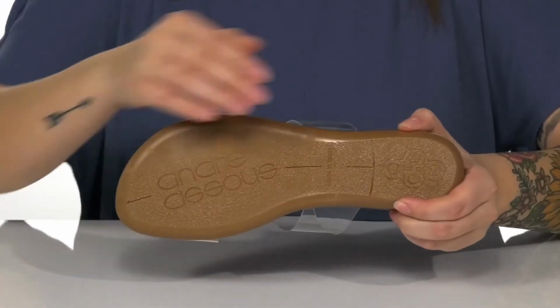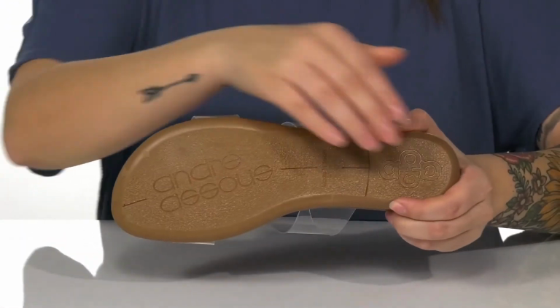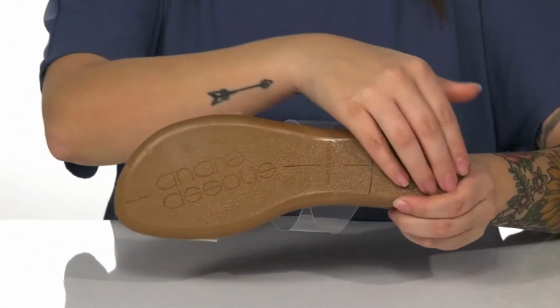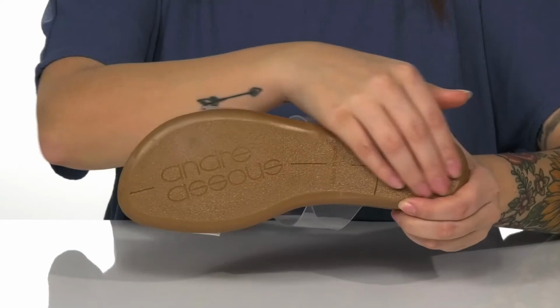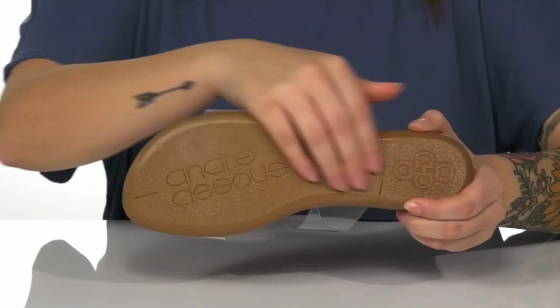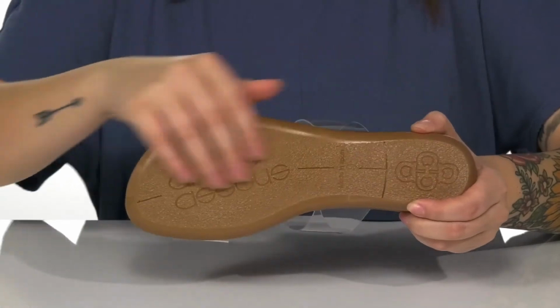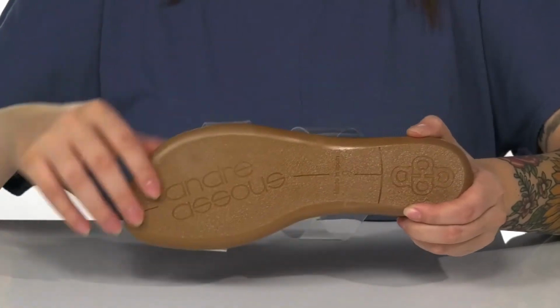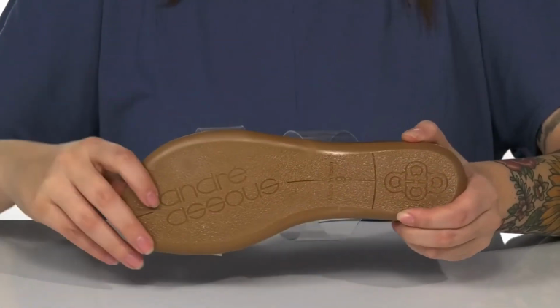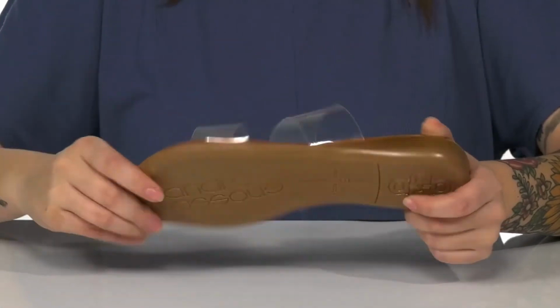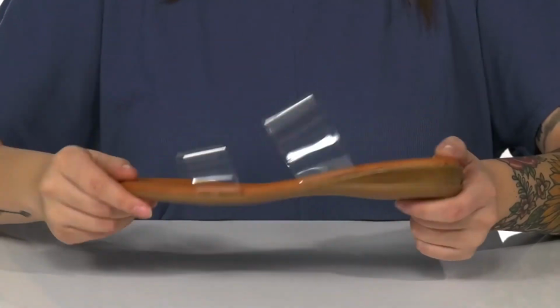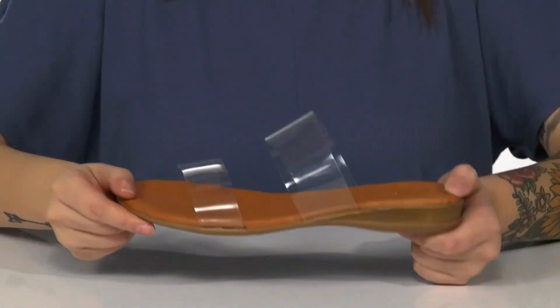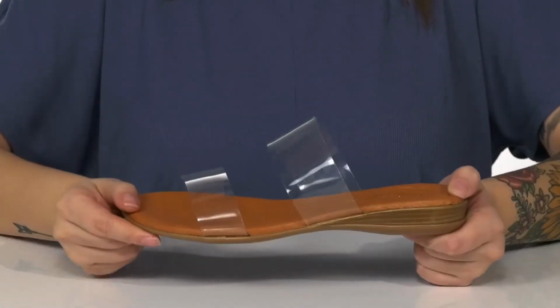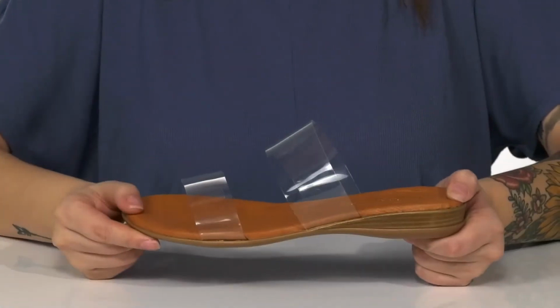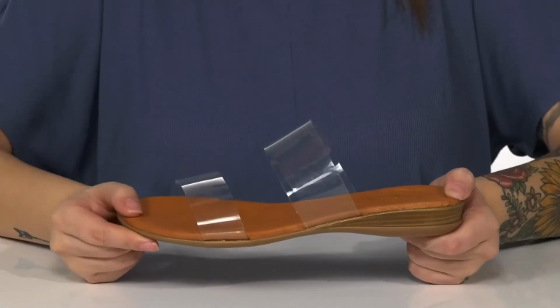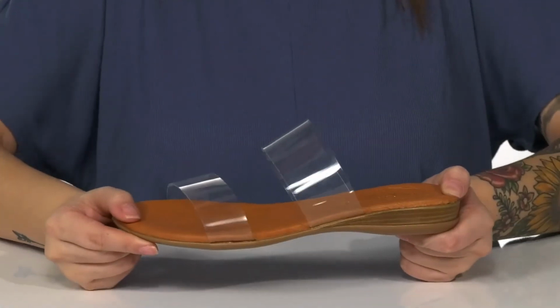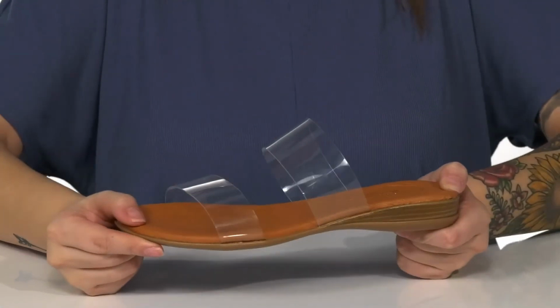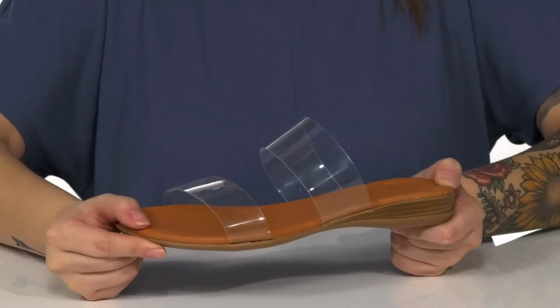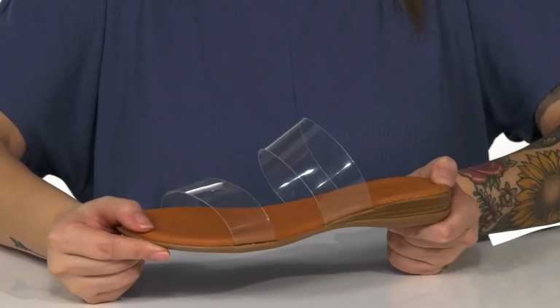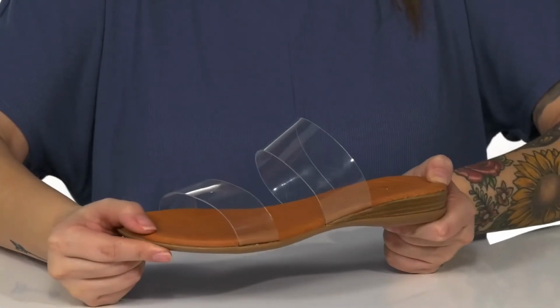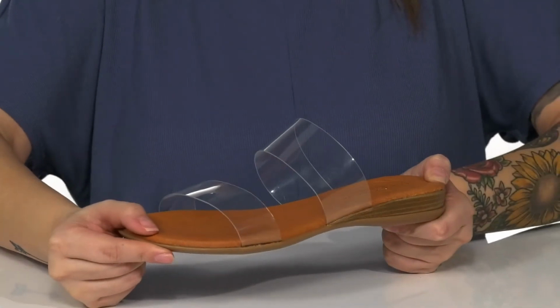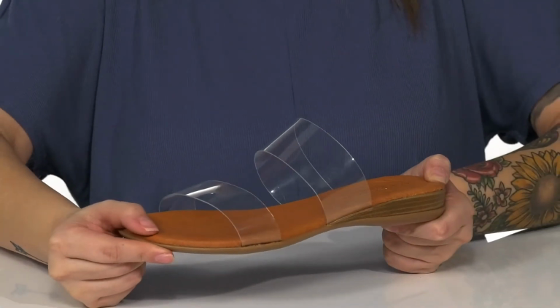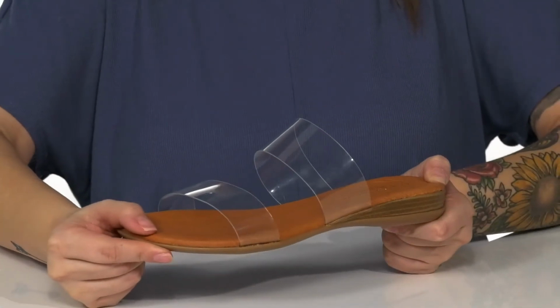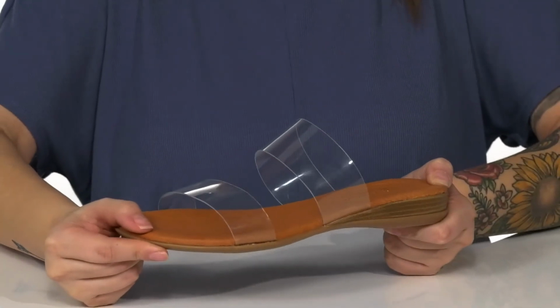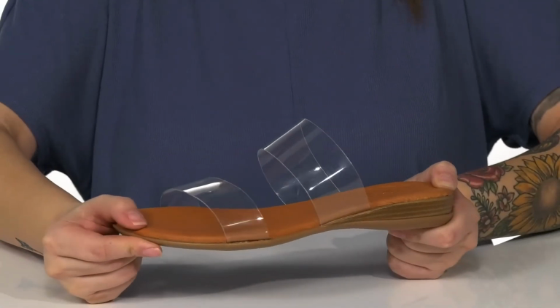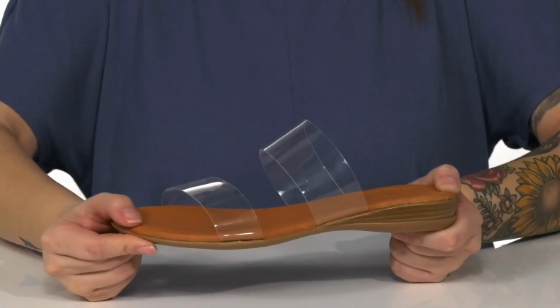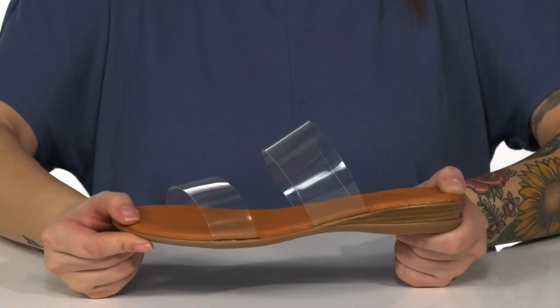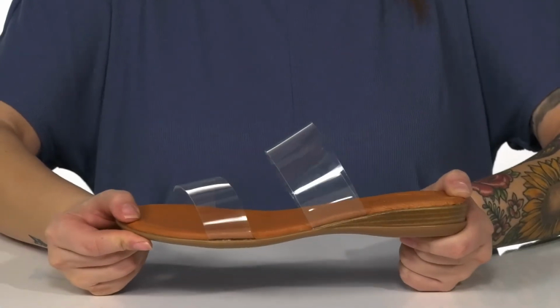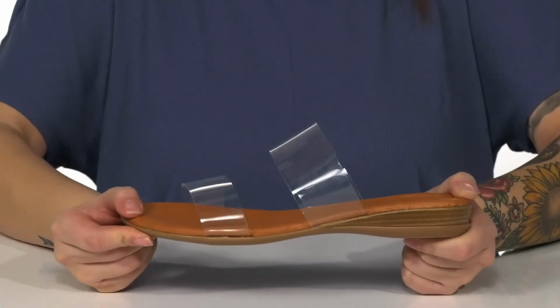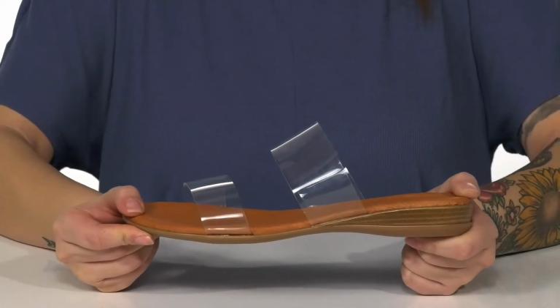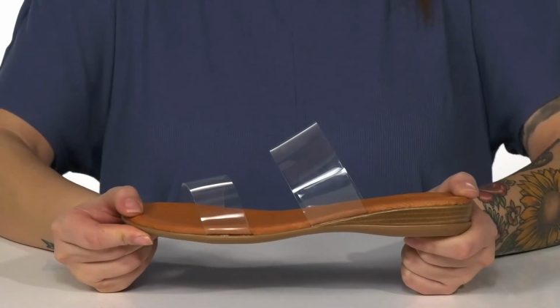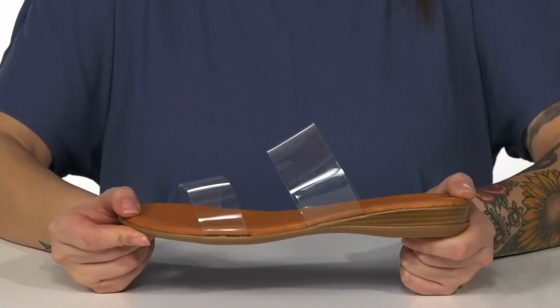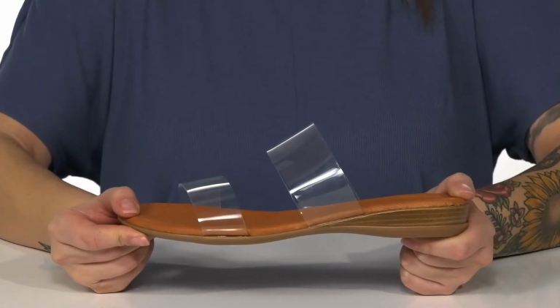Underneath is a grippy outsole for traction. I think these would pair very well with some skinny jeans and a dress top.